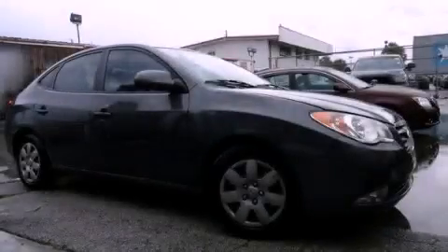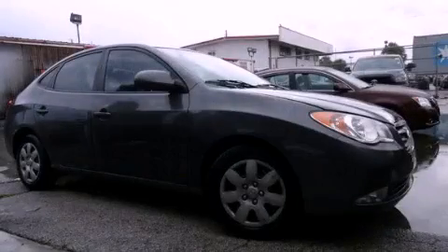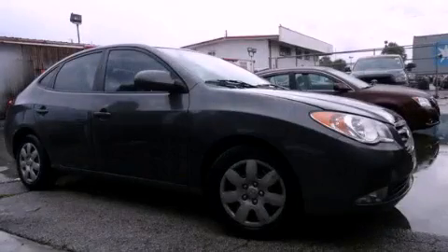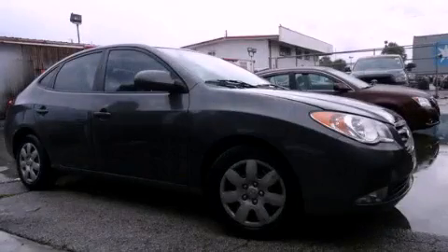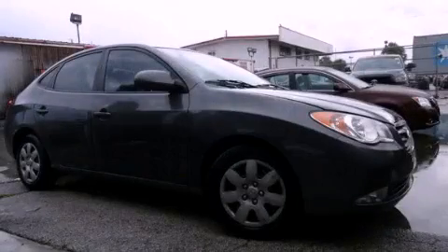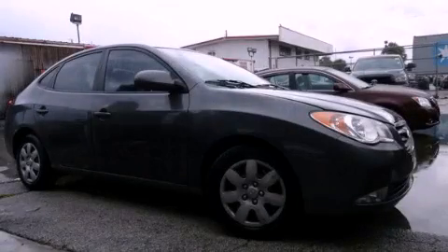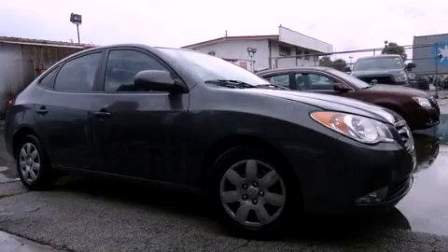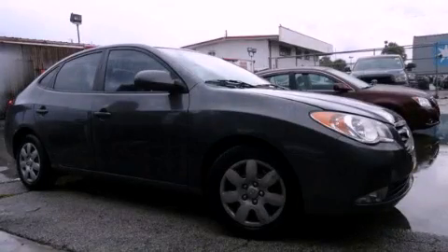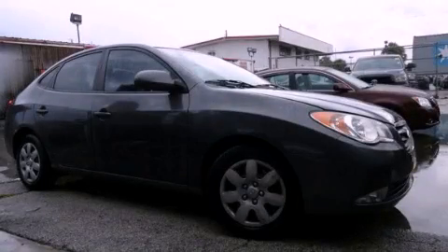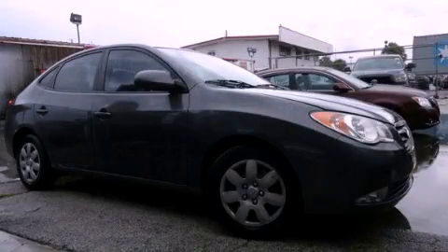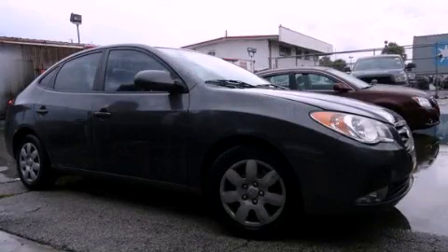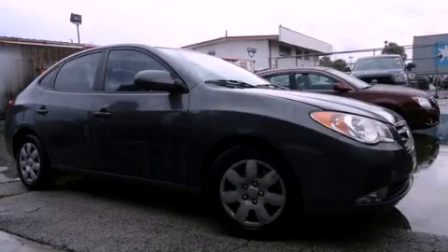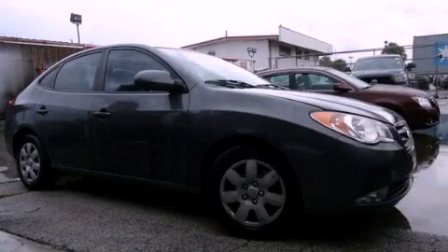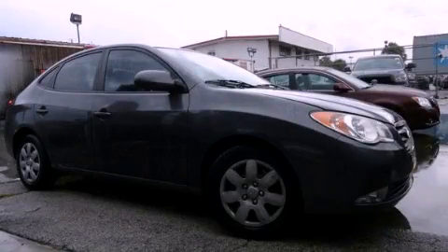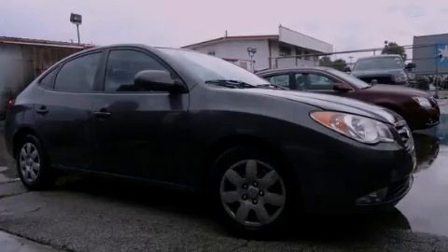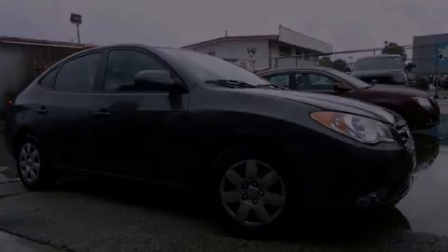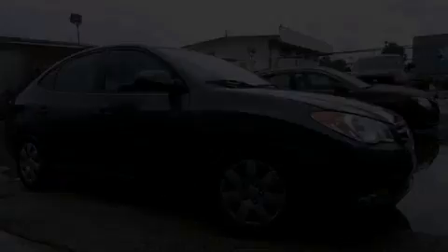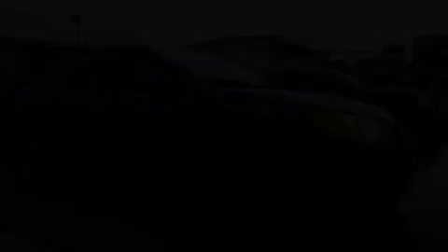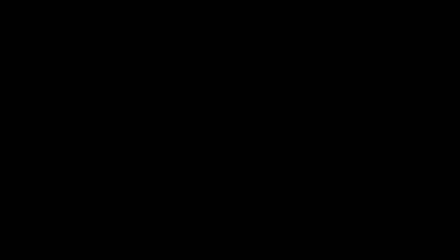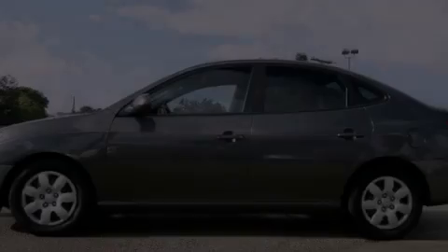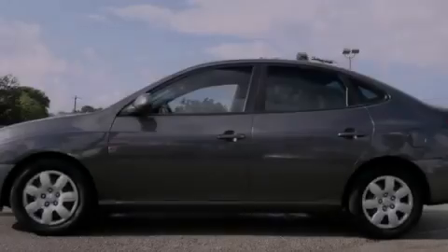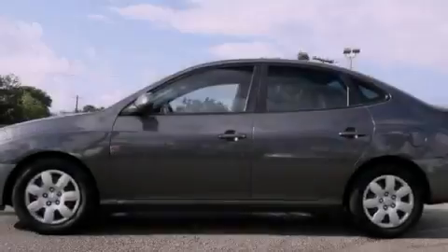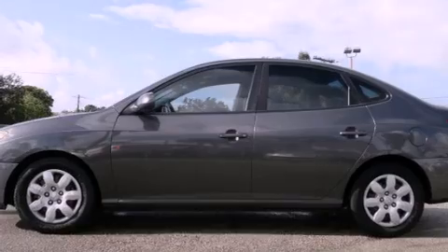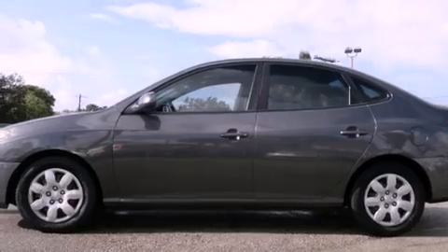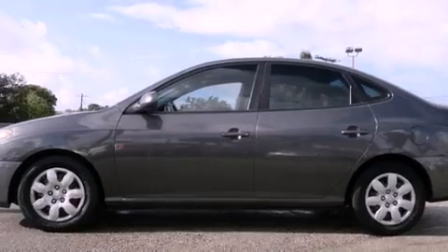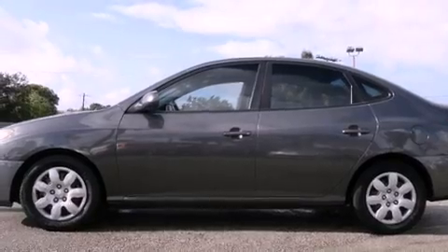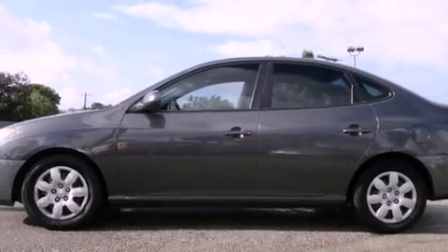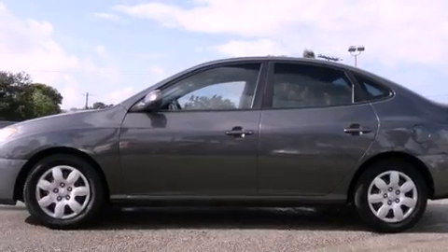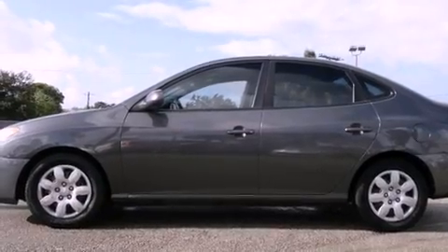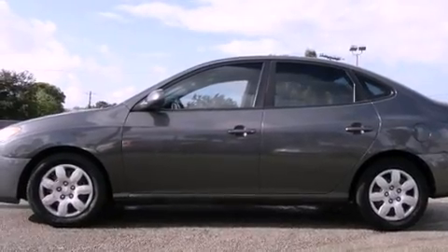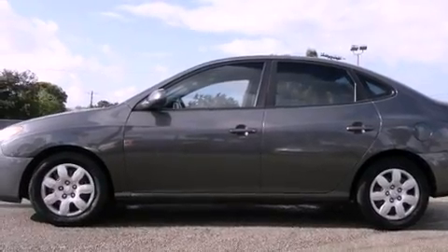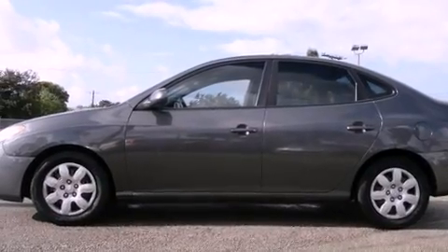This is a 2009 Hyundai Elantra. It features a four-cylinder engine and an automatic transmission.